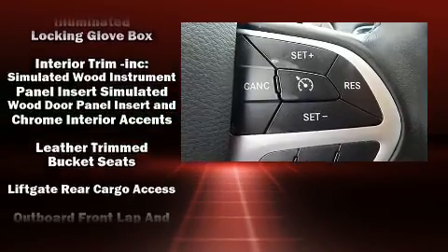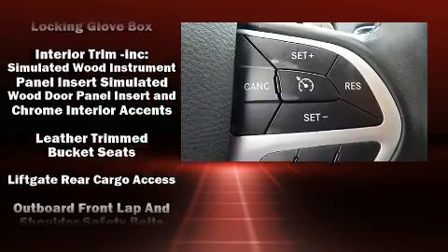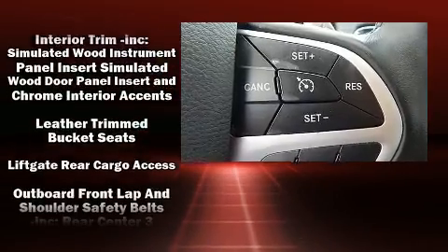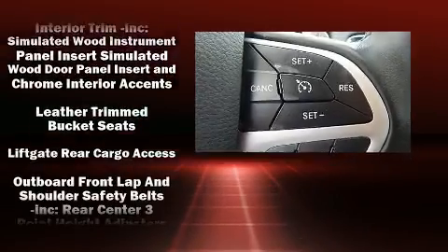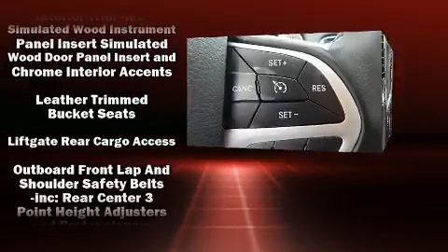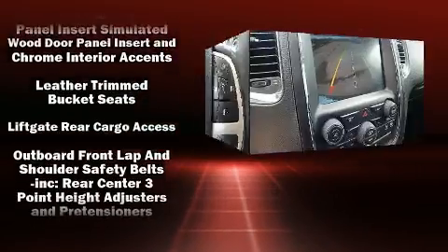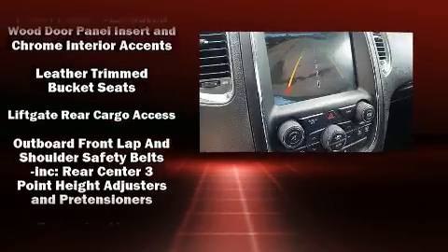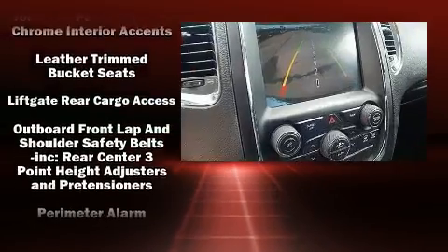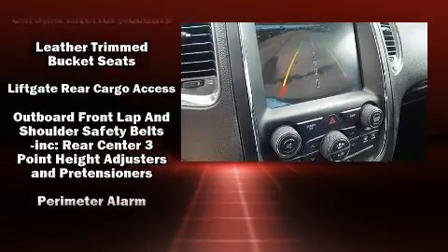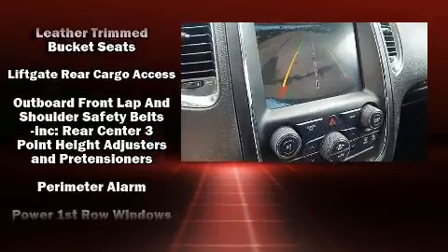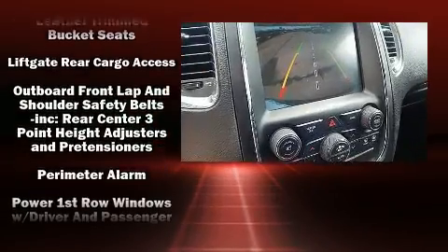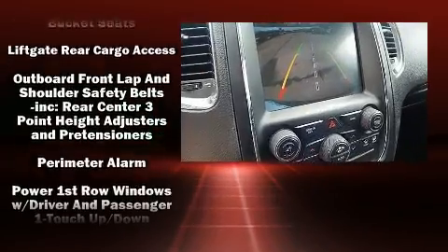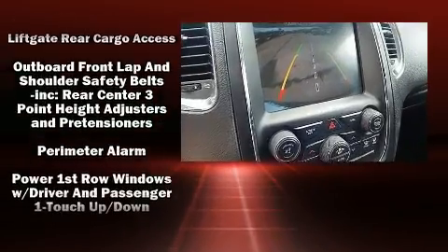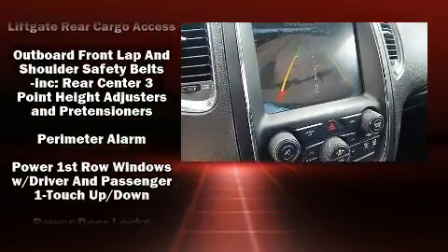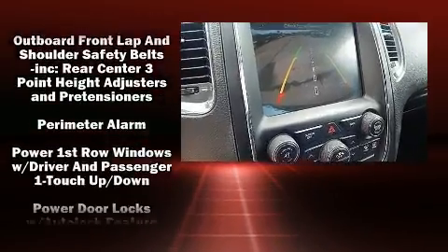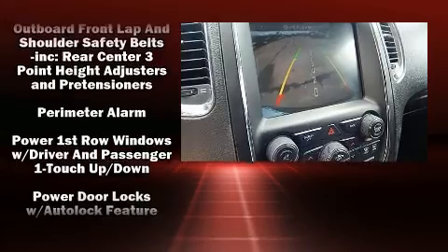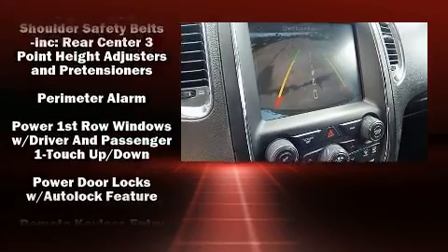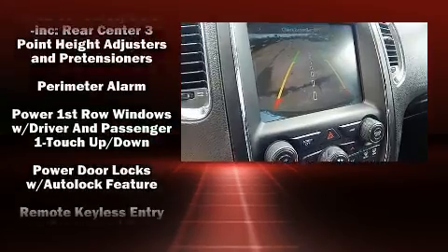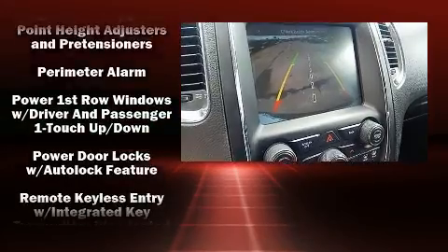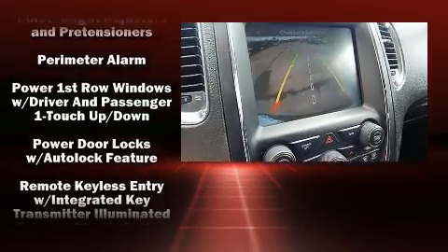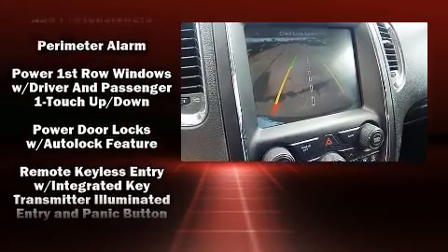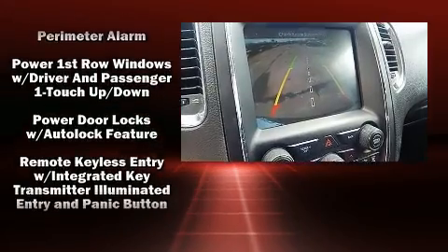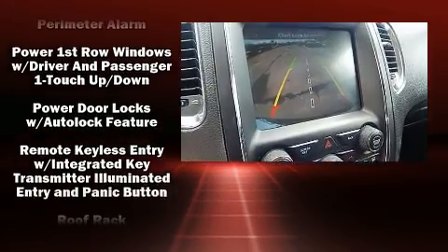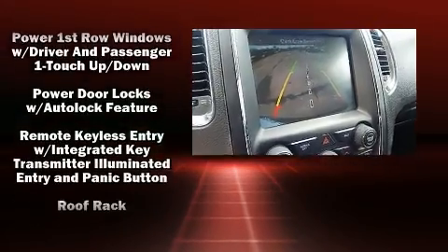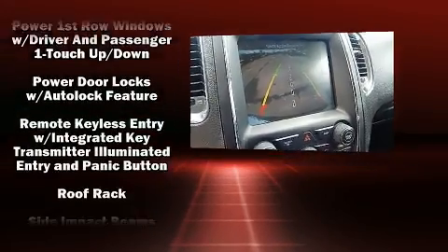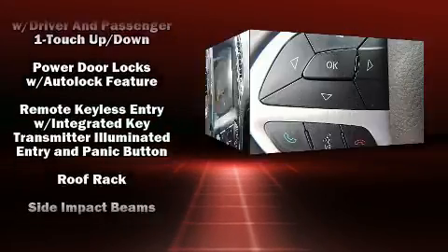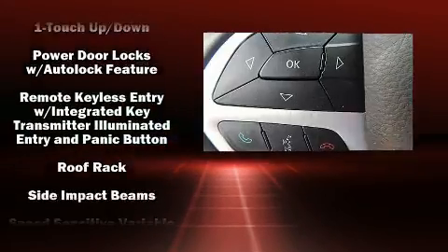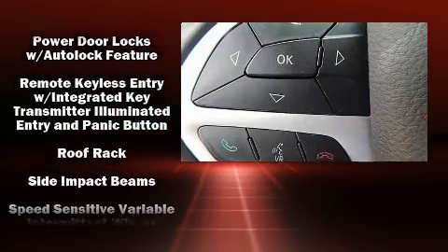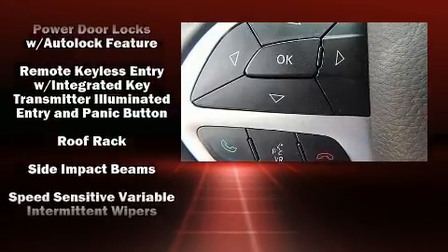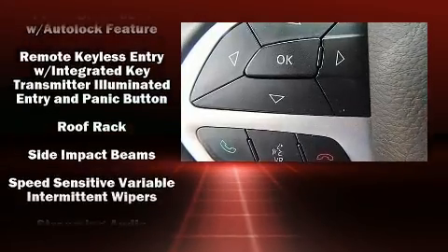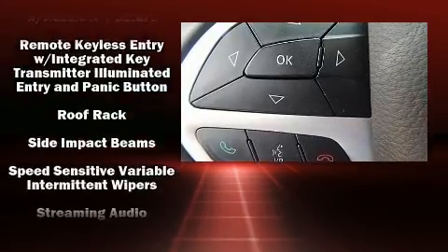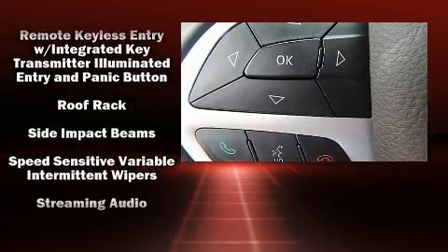Anti-whiplash front head restraint, a panic alarm, an emergency communication system, and four-wheel disc brakes with ABS.